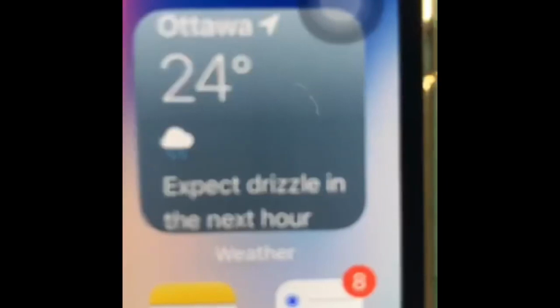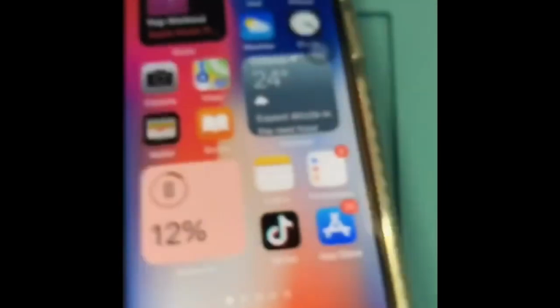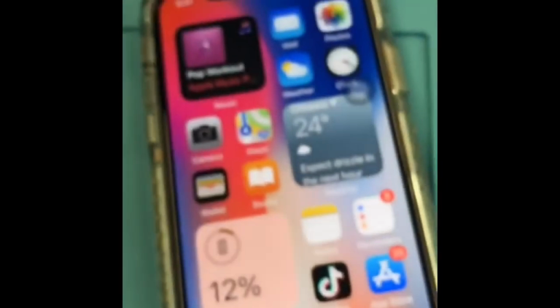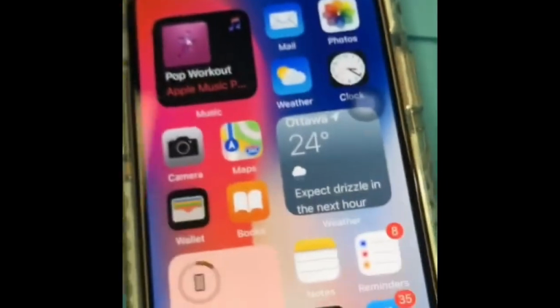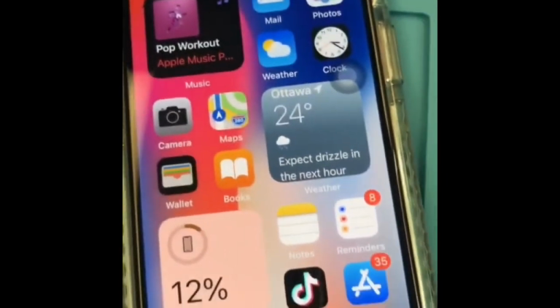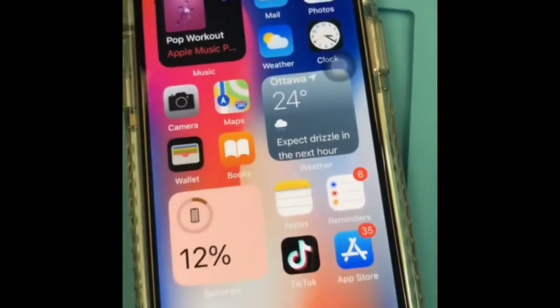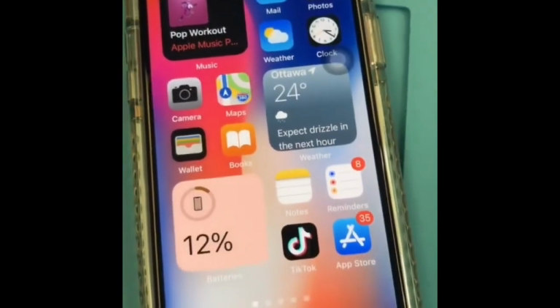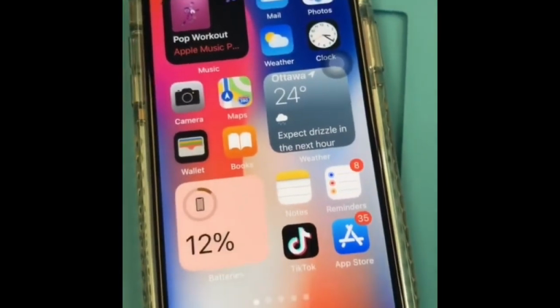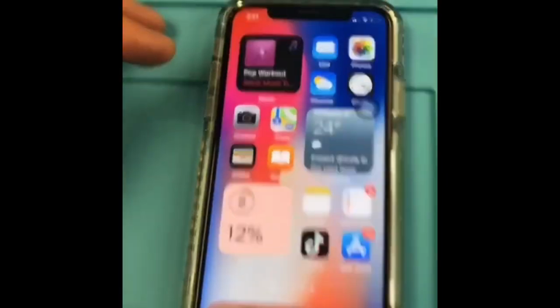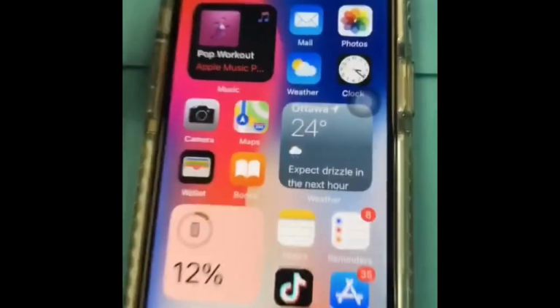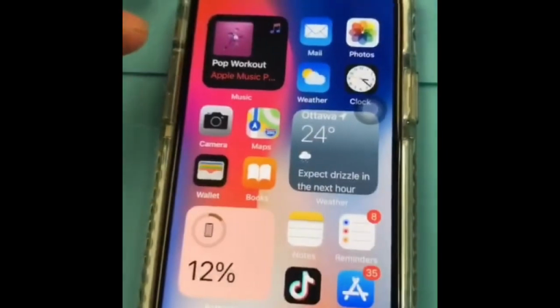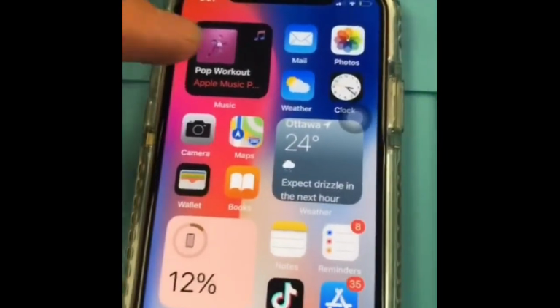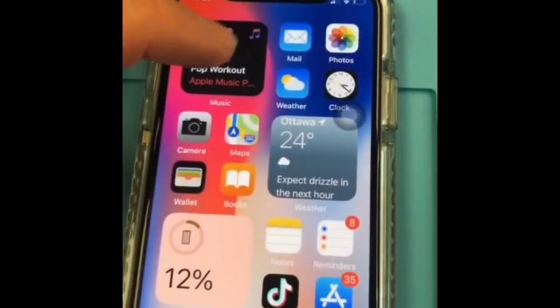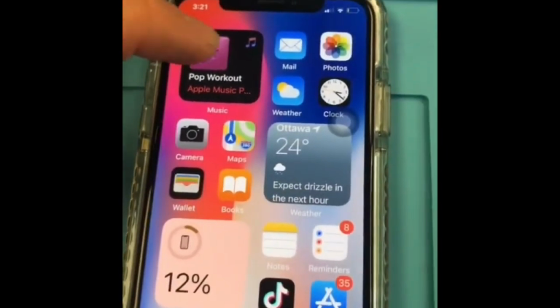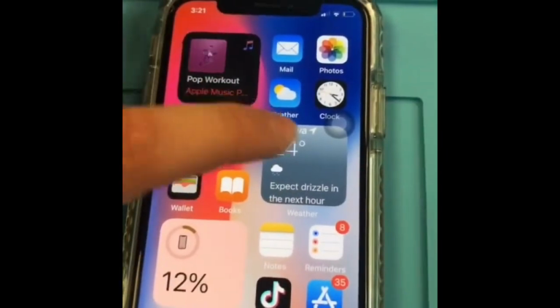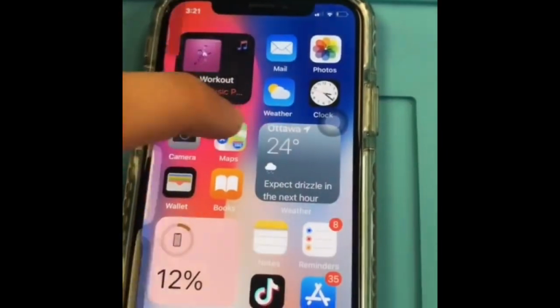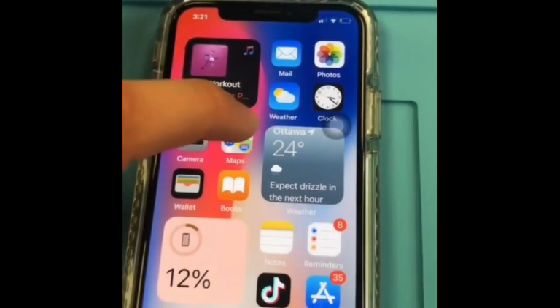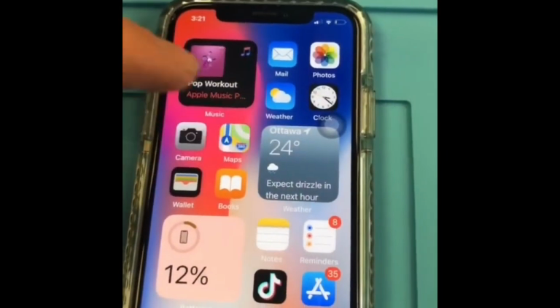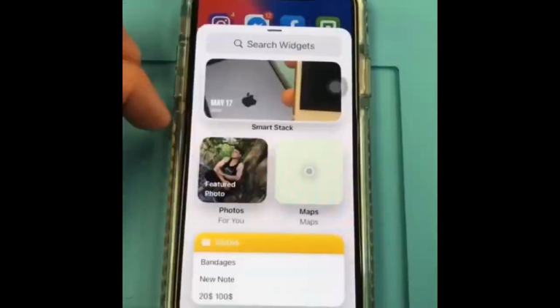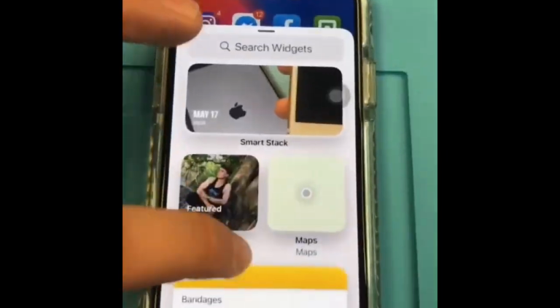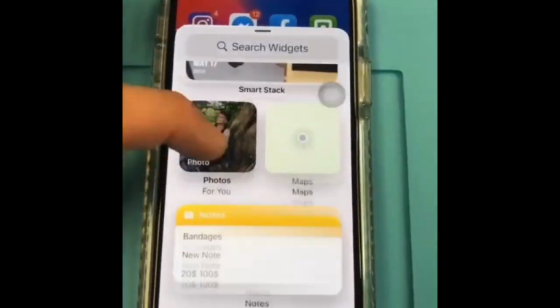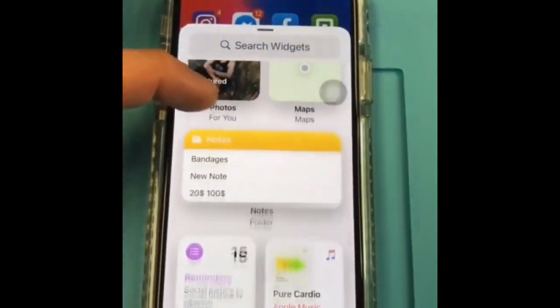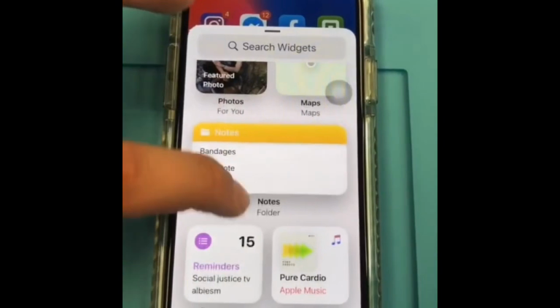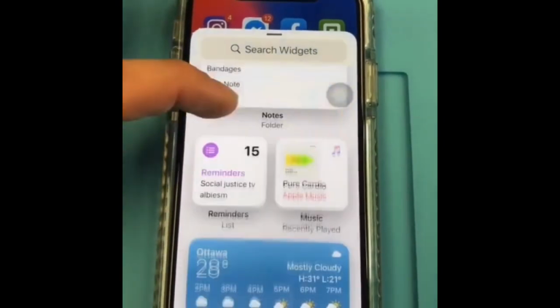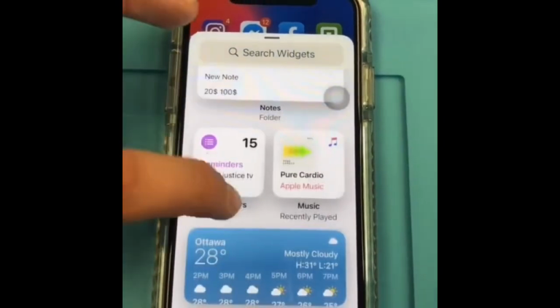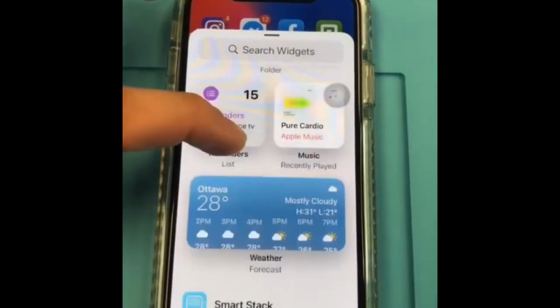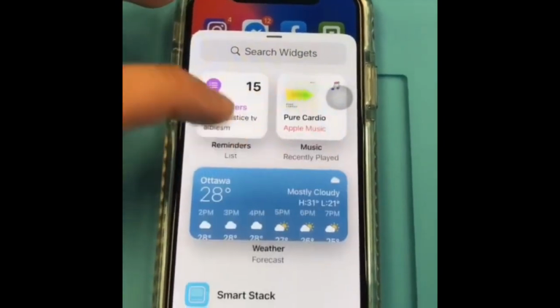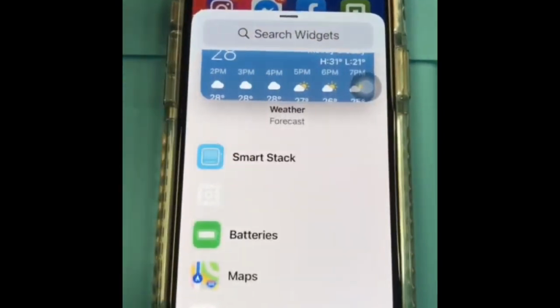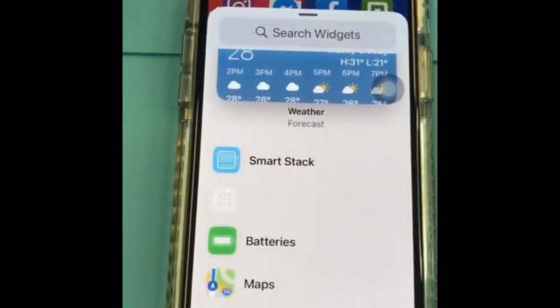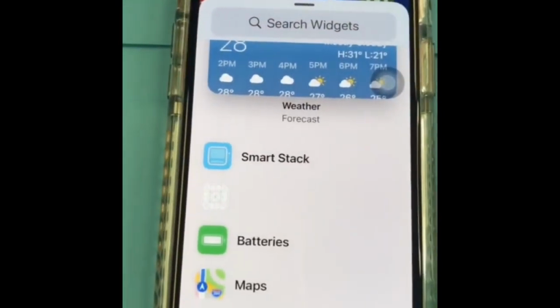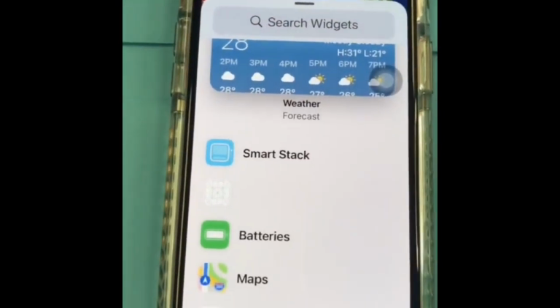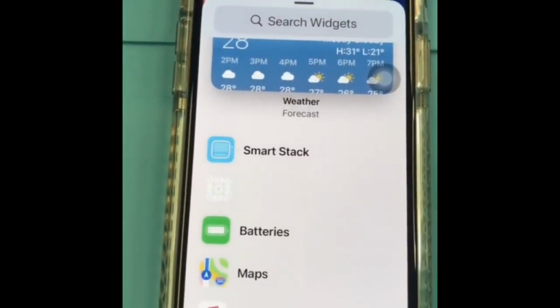Let's check out iOS 14. The first major change is these widgets. There's a lot of widgets you can choose from and you can even stack widgets.